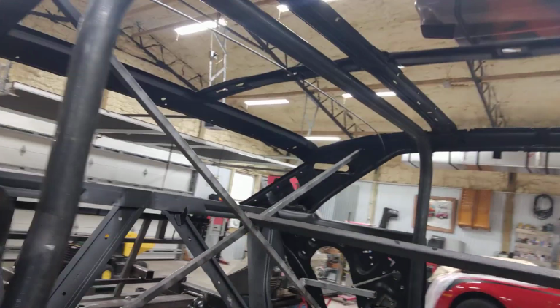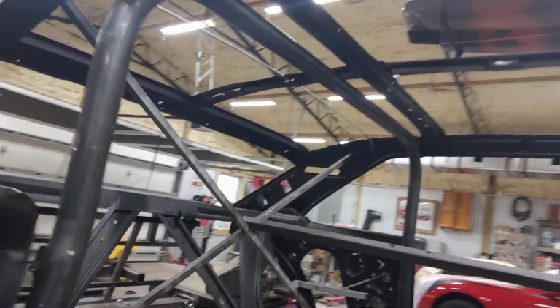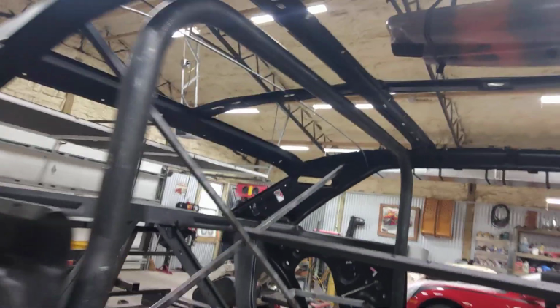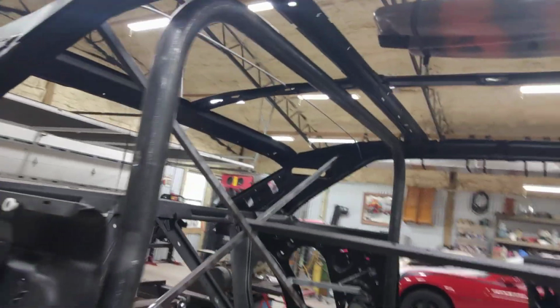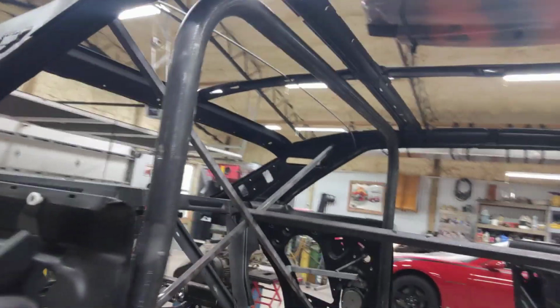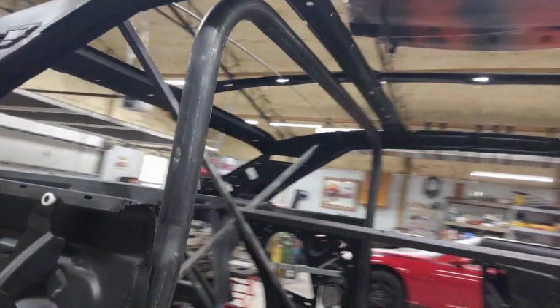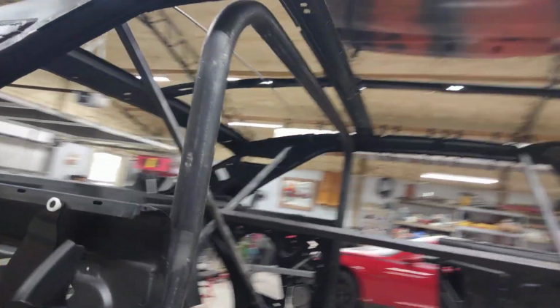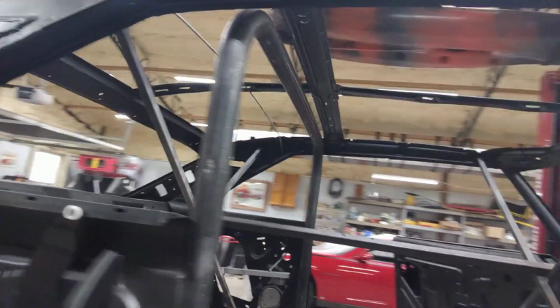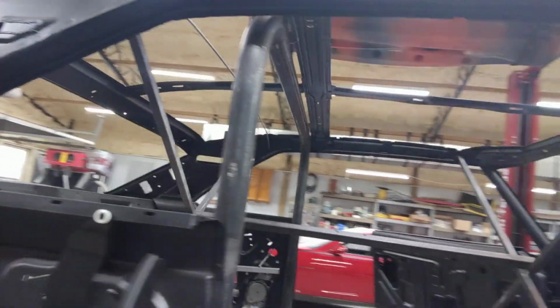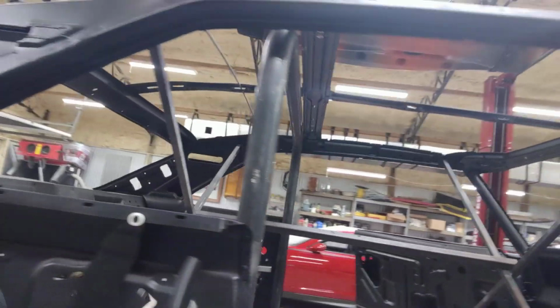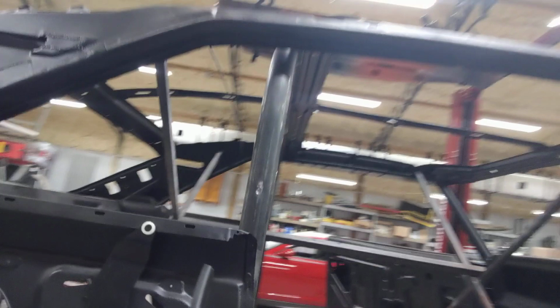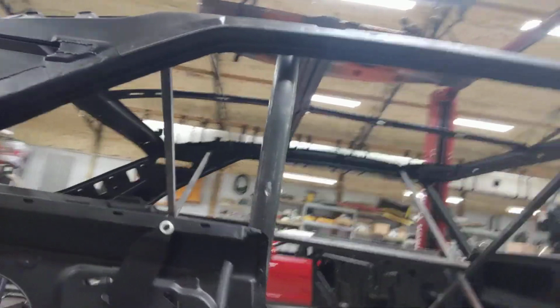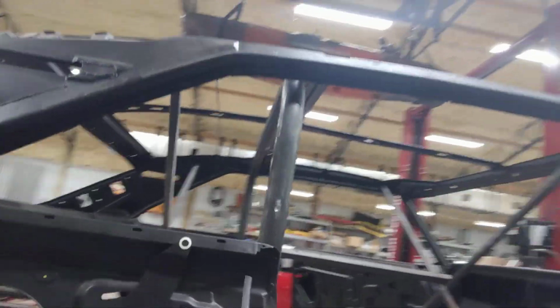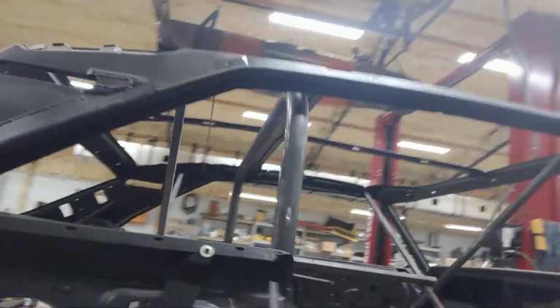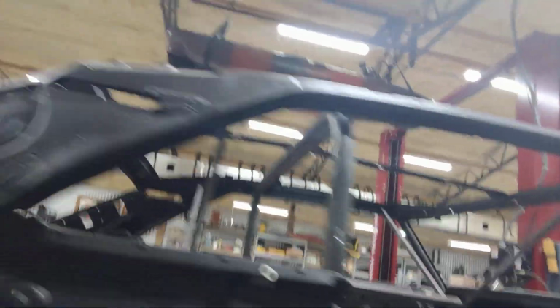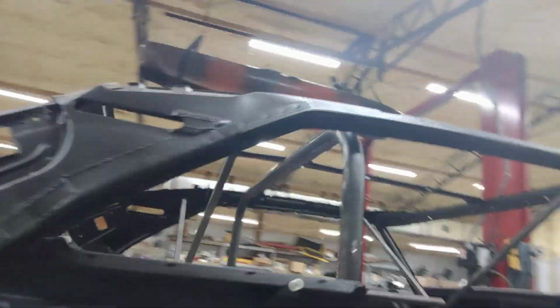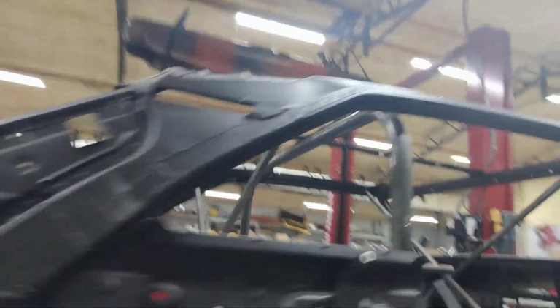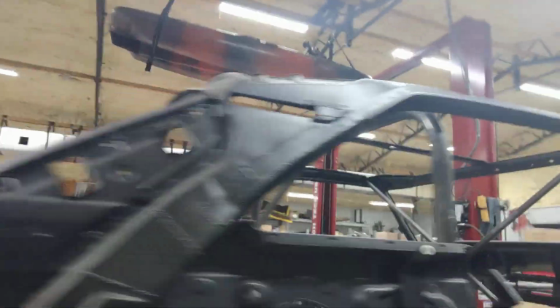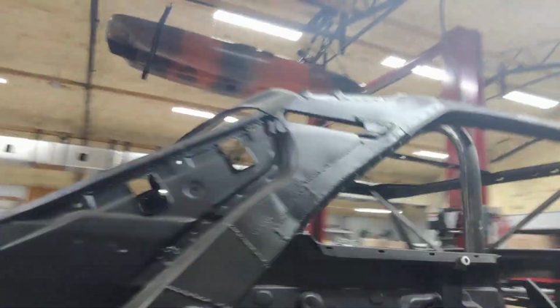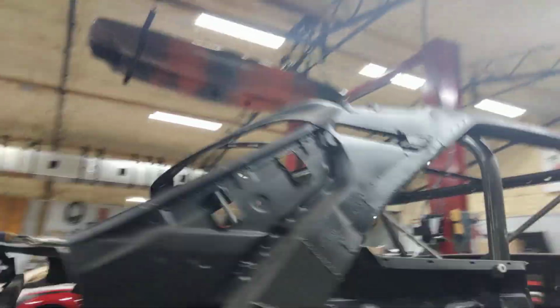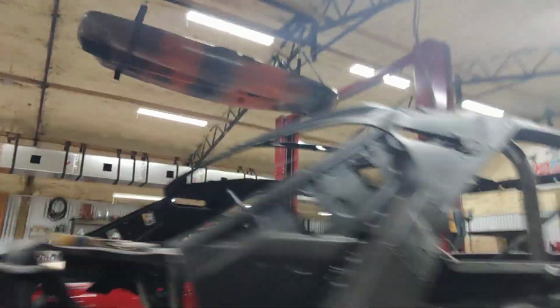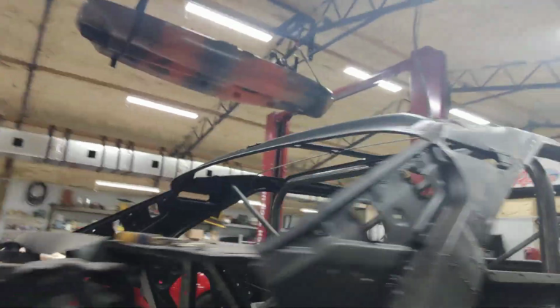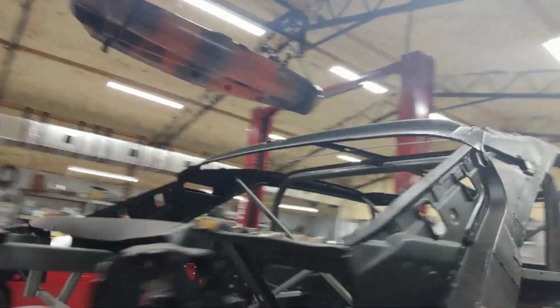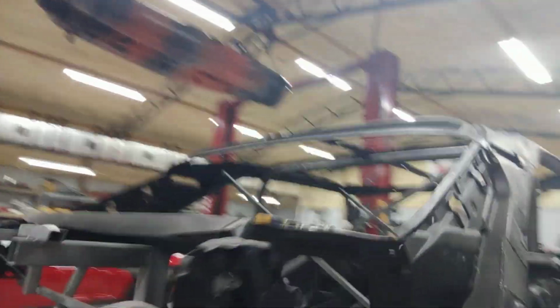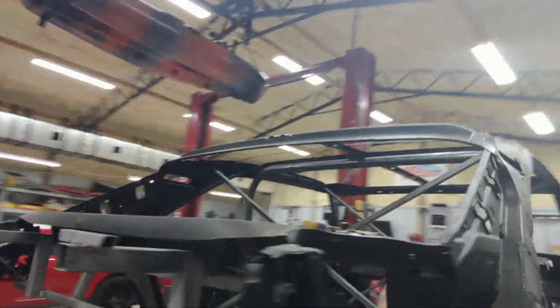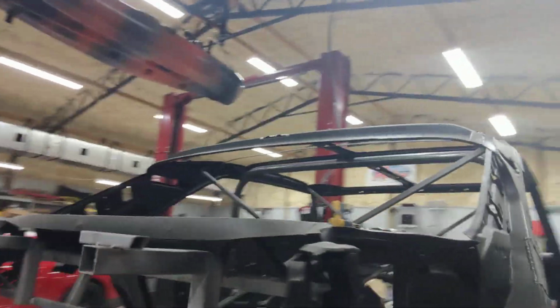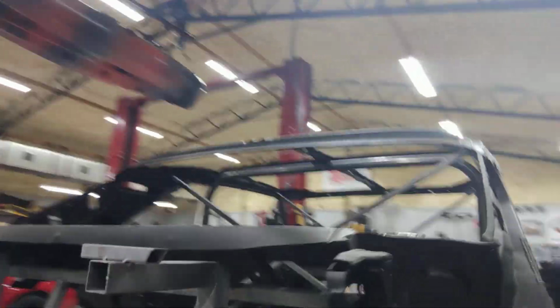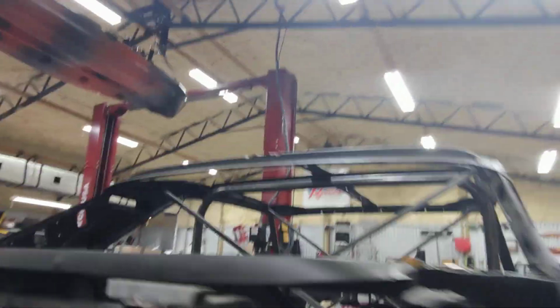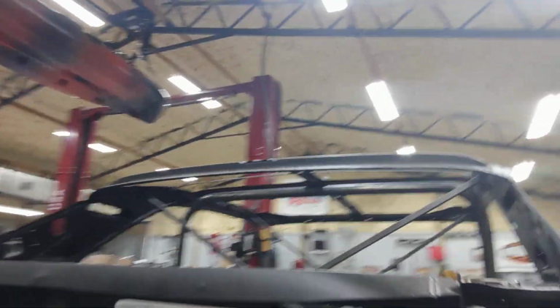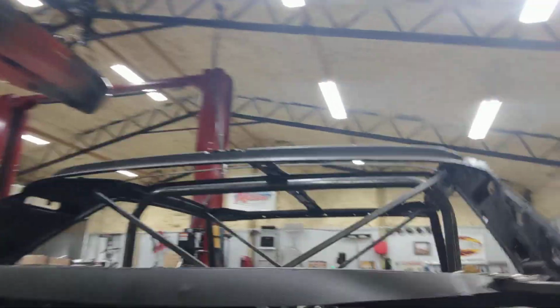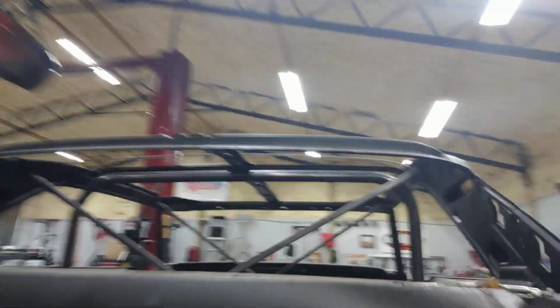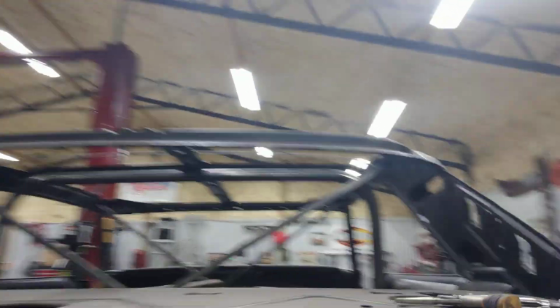There's also a gradual curve to that hoop across the top. I used my Woodward Fab tubing roller and basically I didn't want it straight across there — I wanted it to match the roofline of the car.